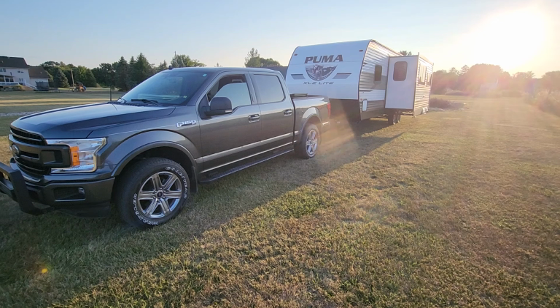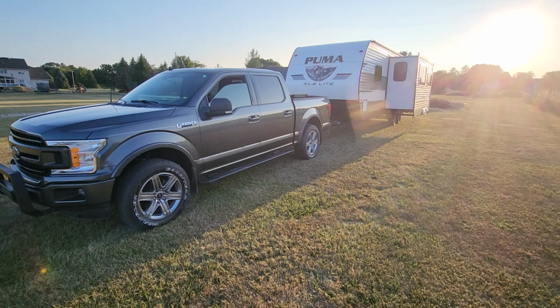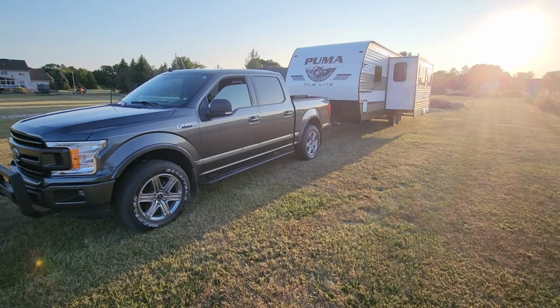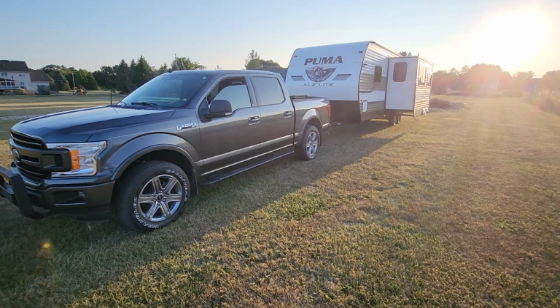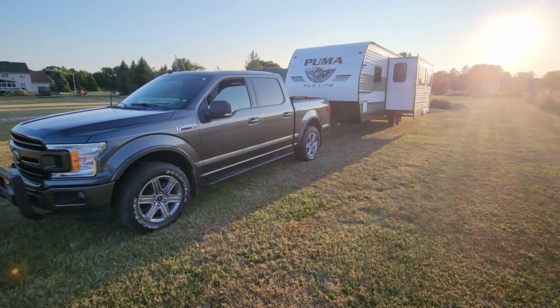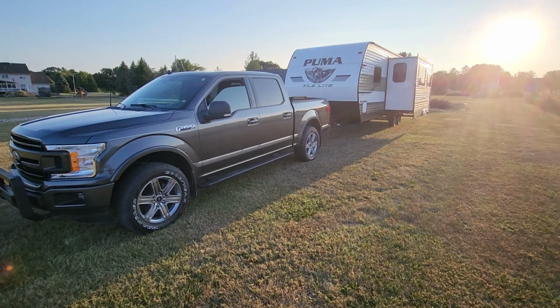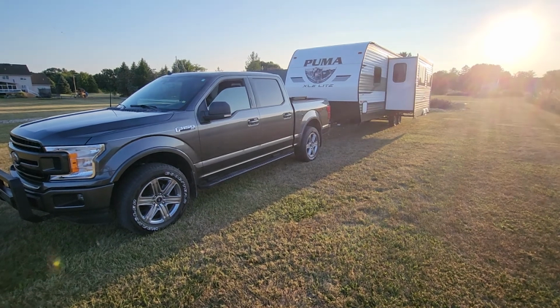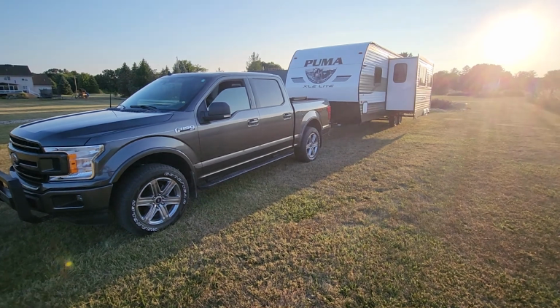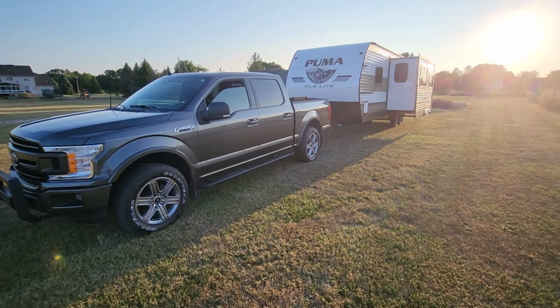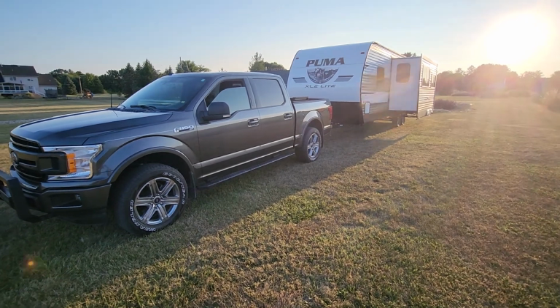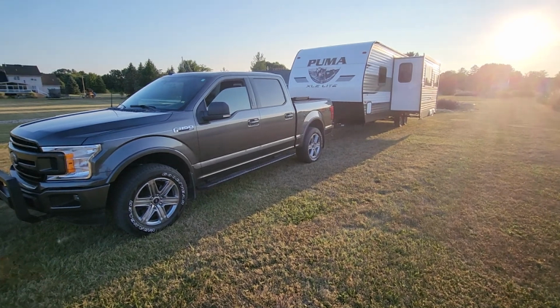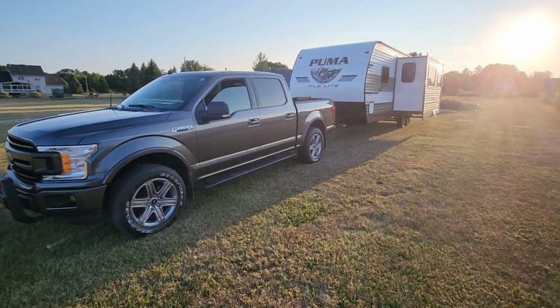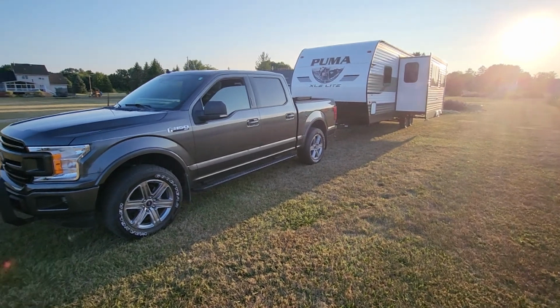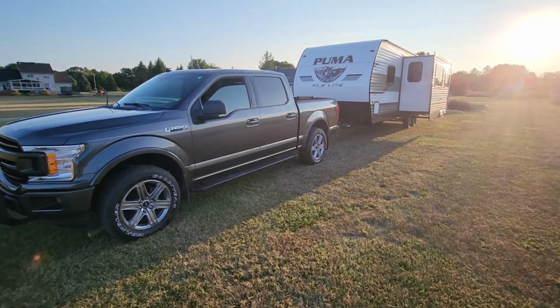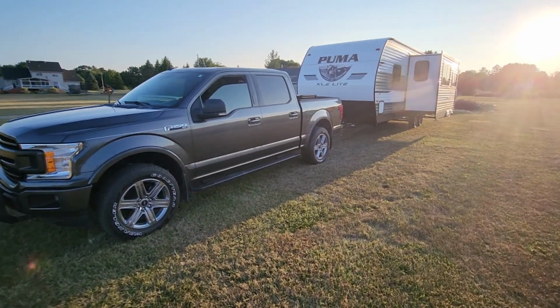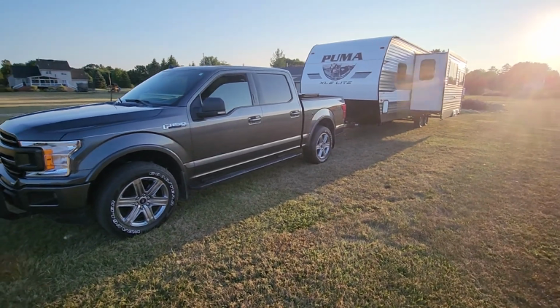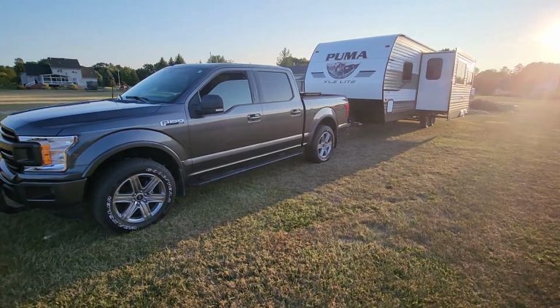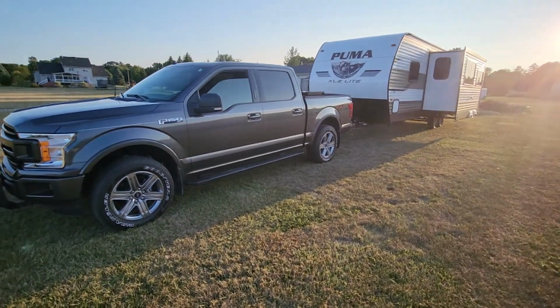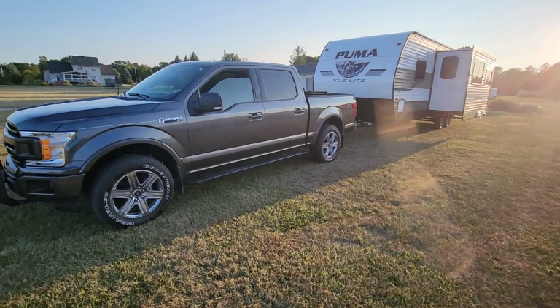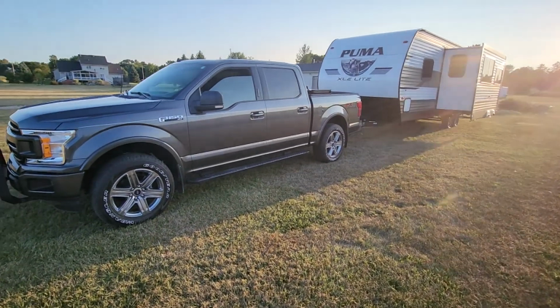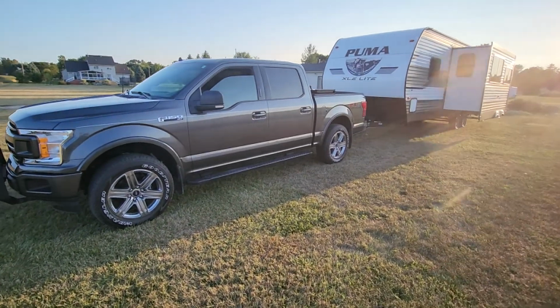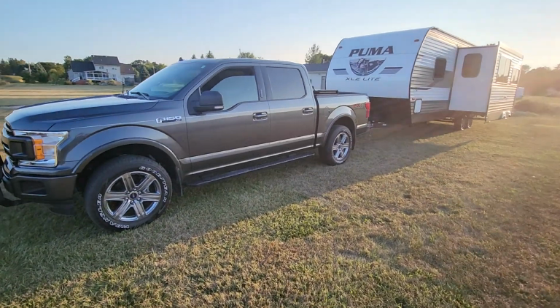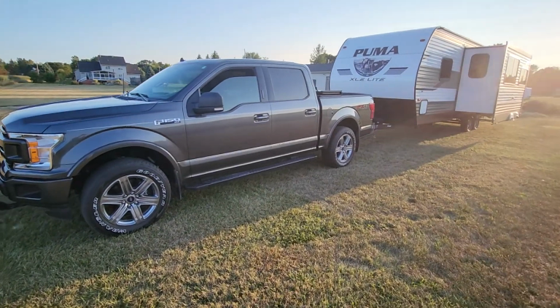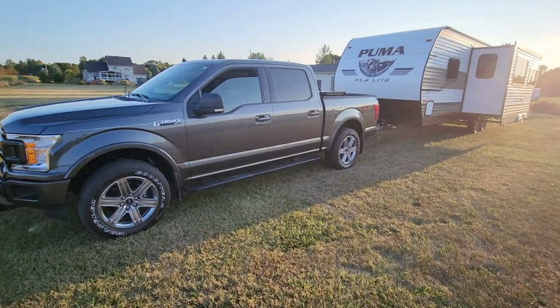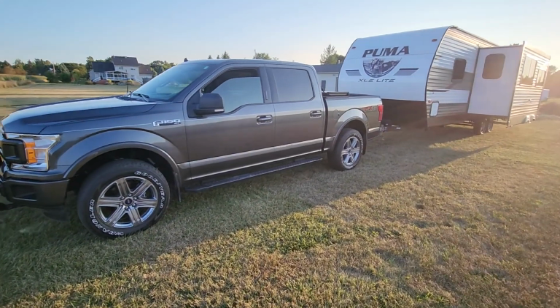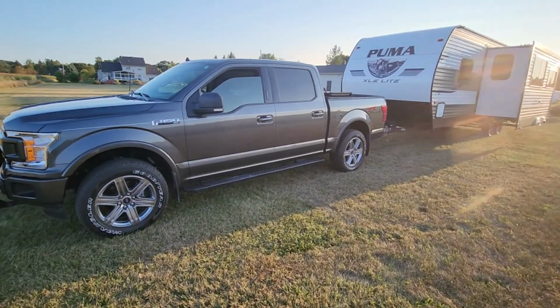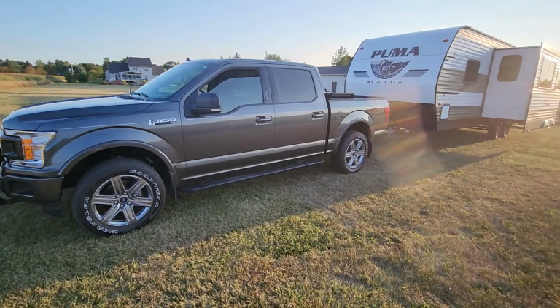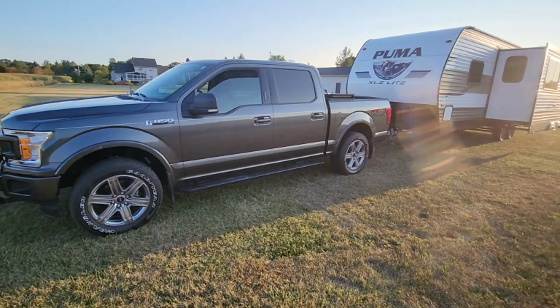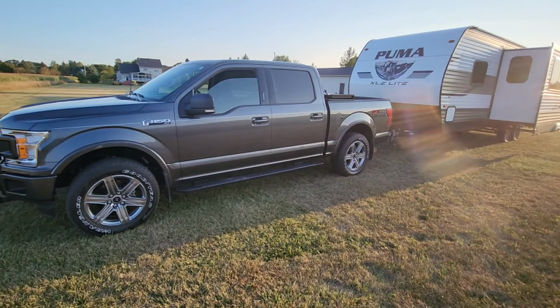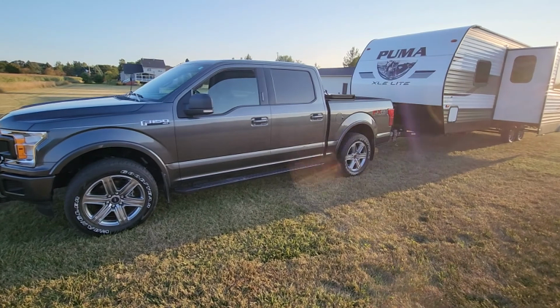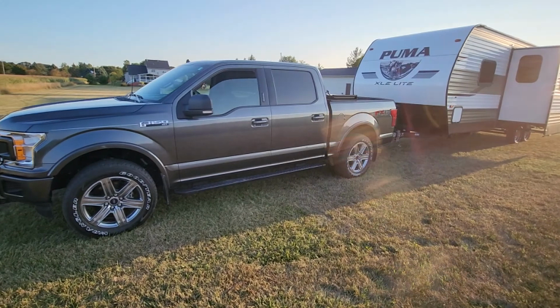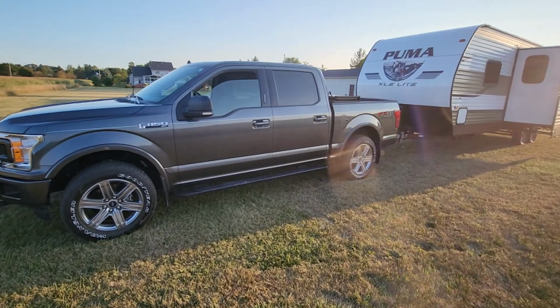Hey YouTube peeps, what's up? Putting the camper away for the season — kind of doing an overview of what we have.